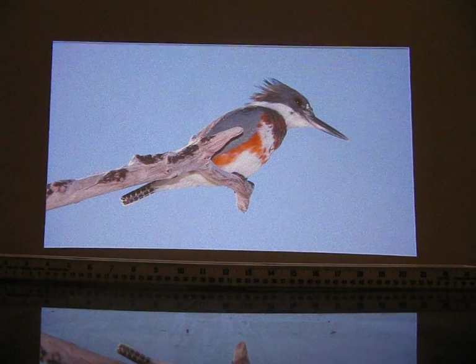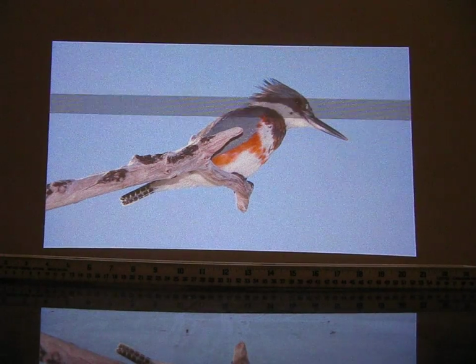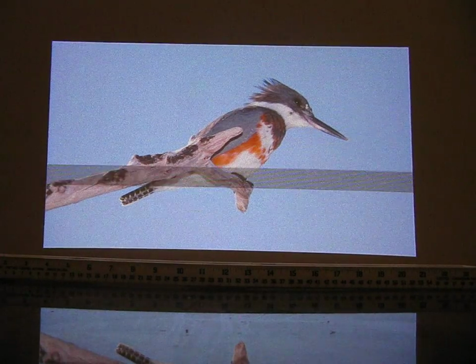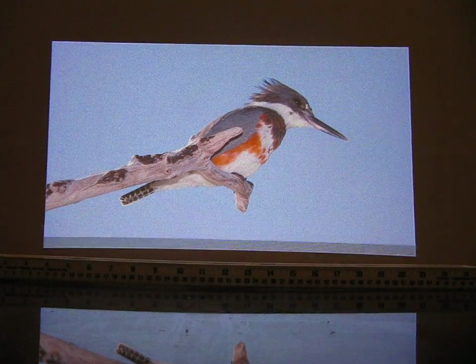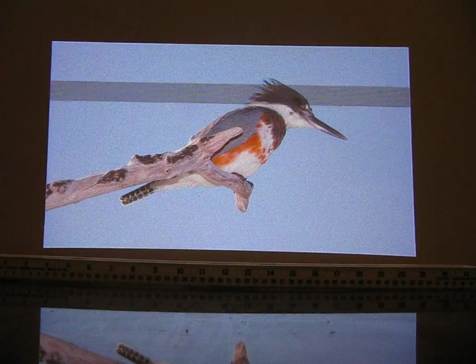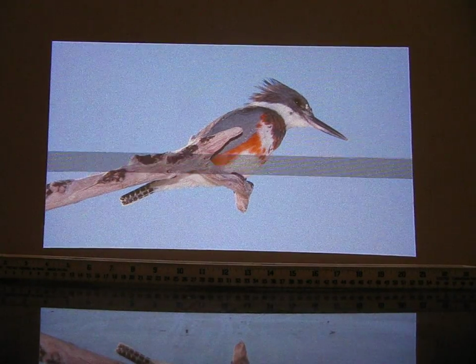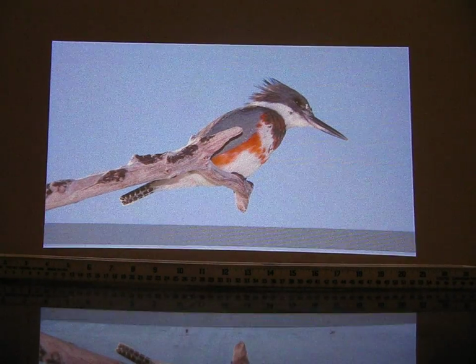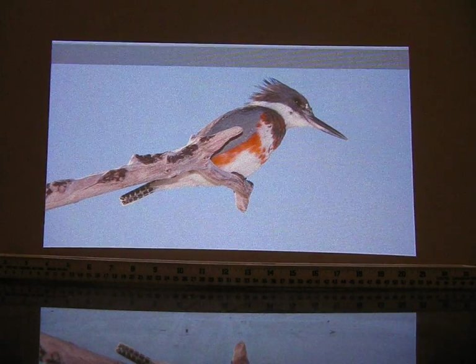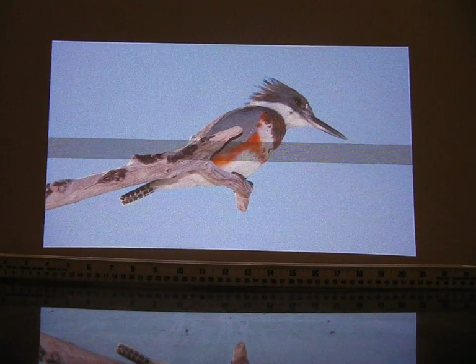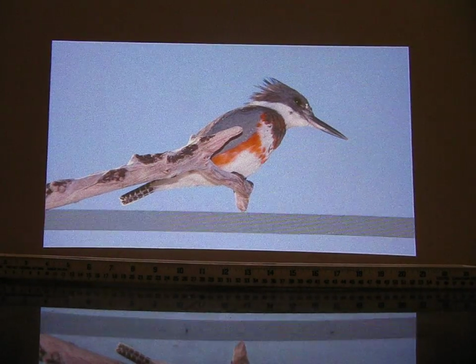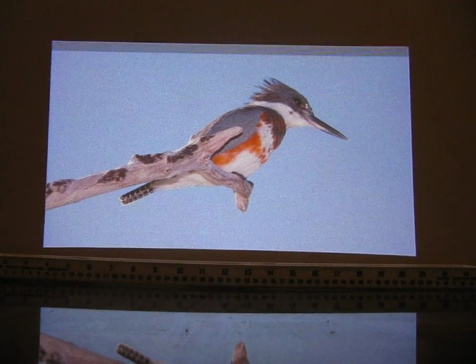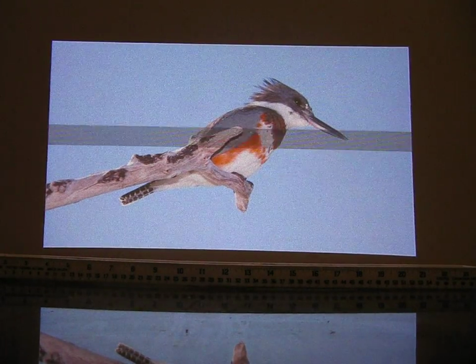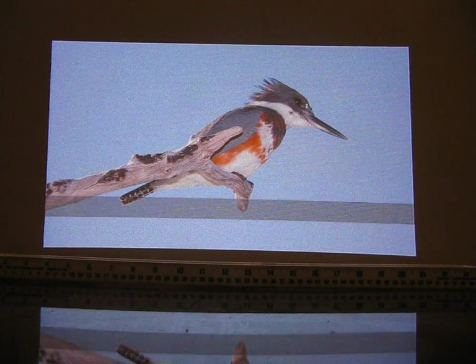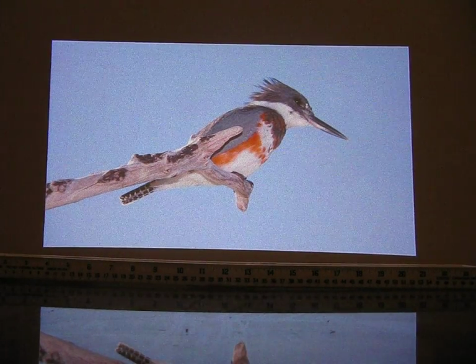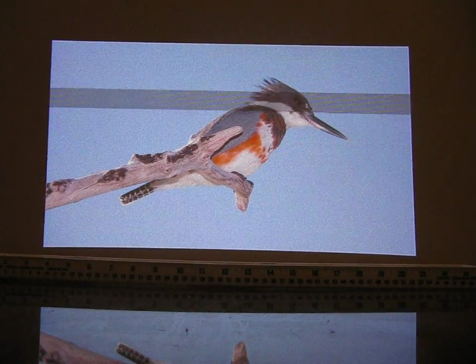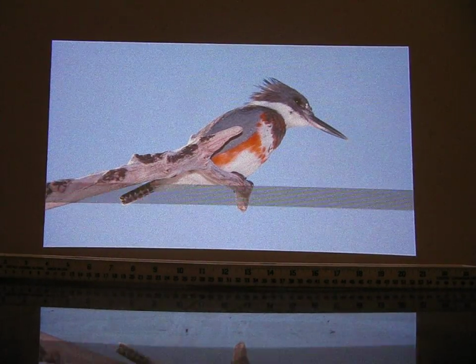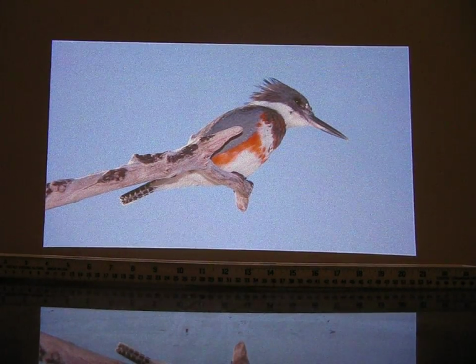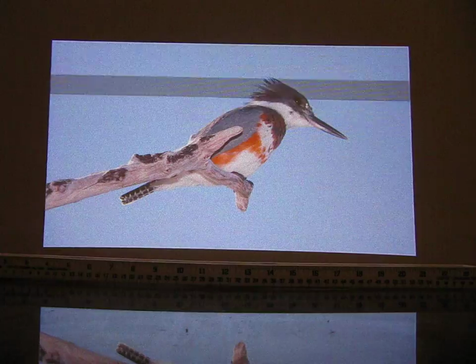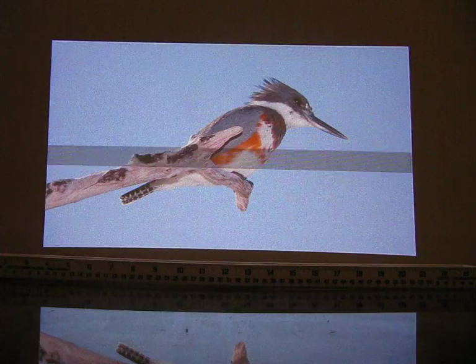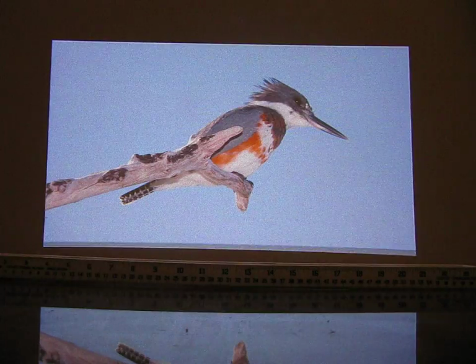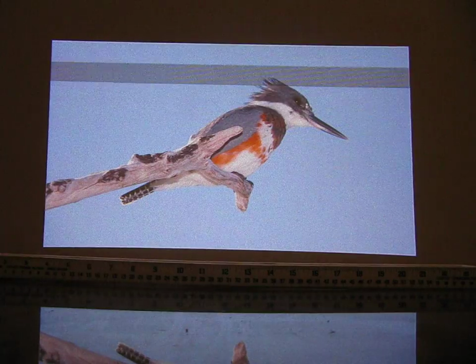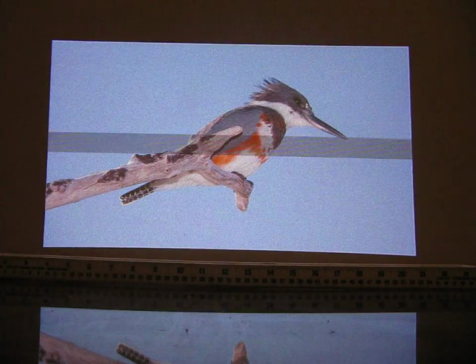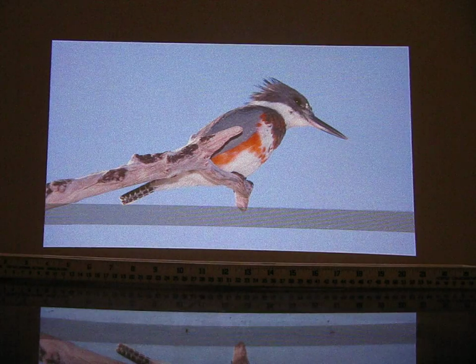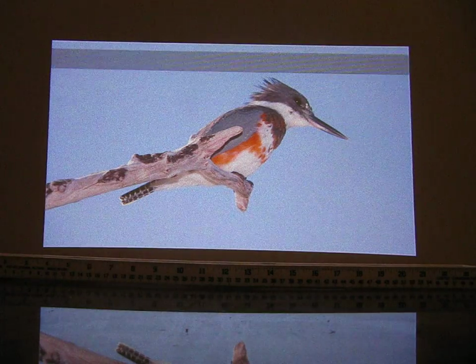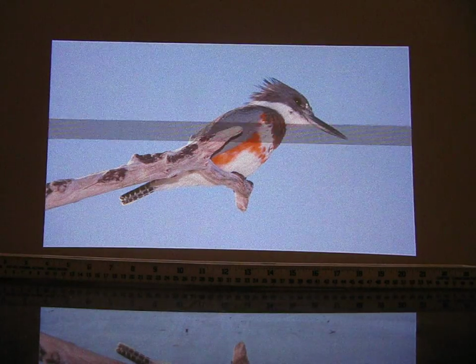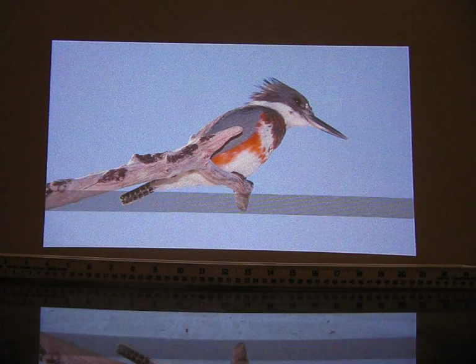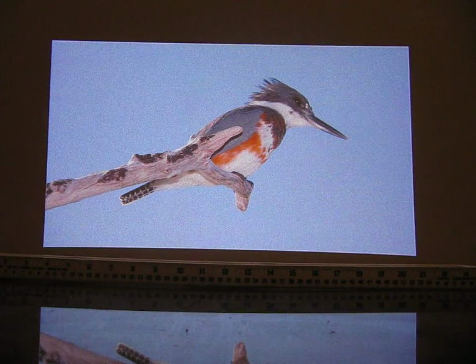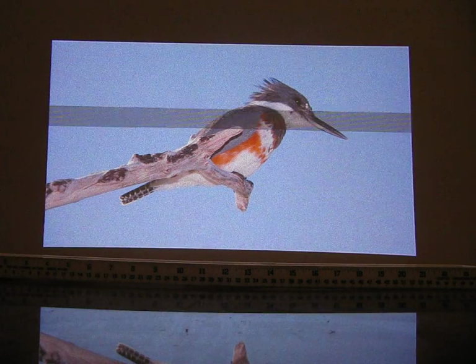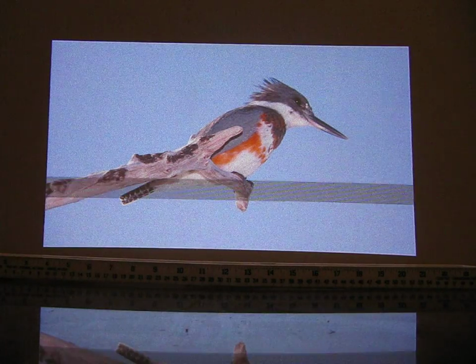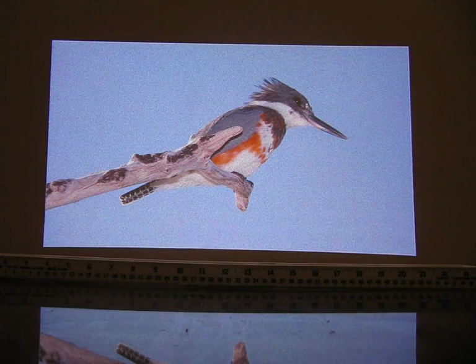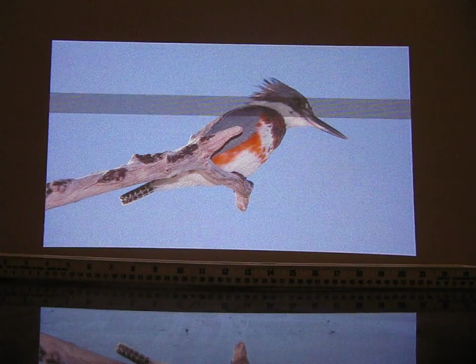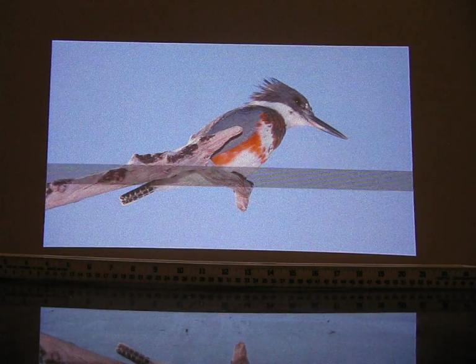This is Microvision's laser pico projector, the Show WX, which just came to market in the U.S. in March of 2010.